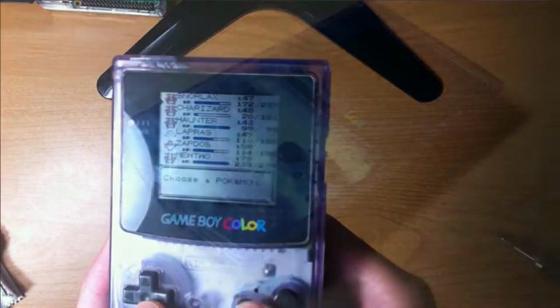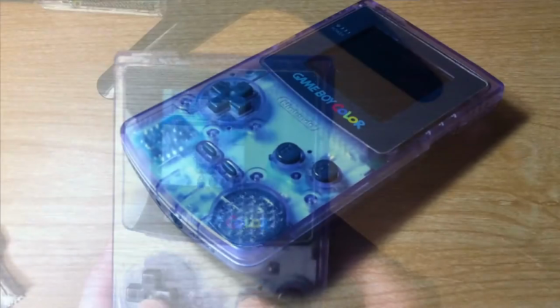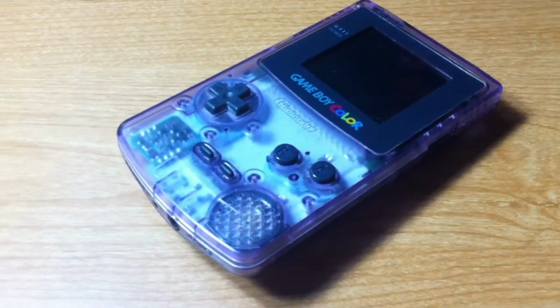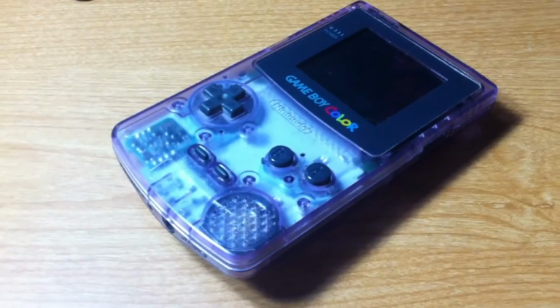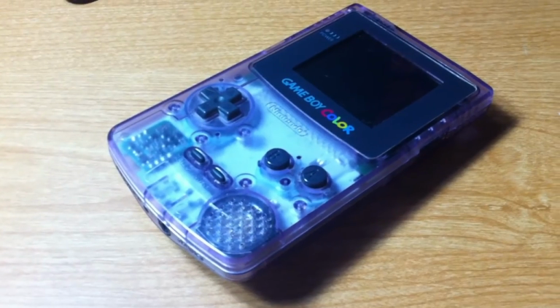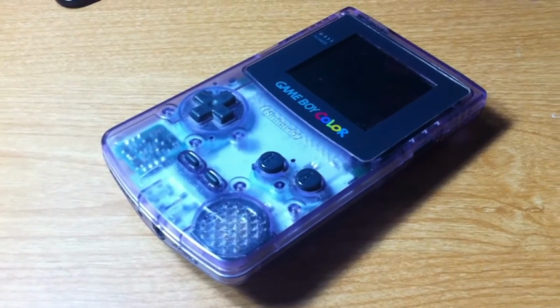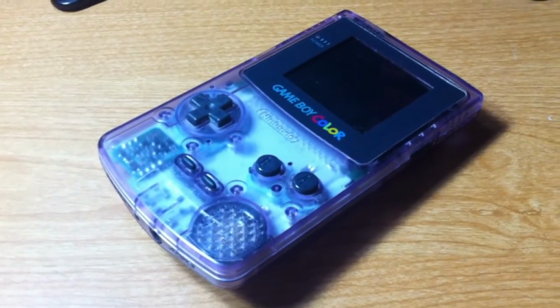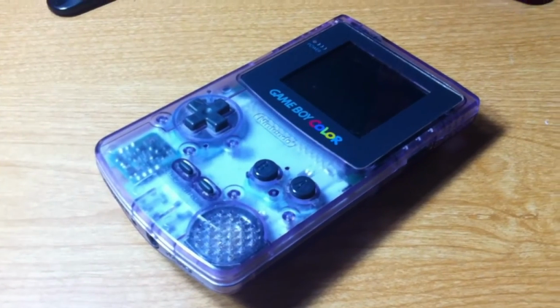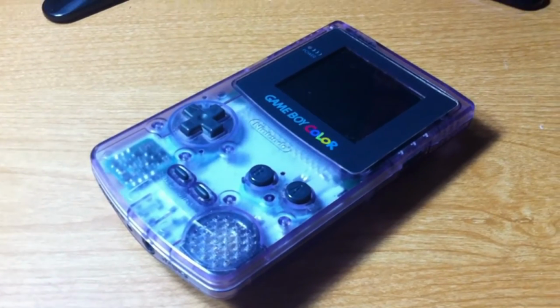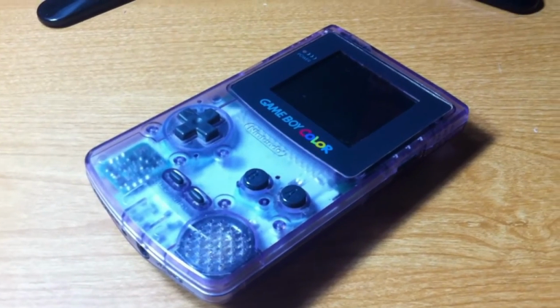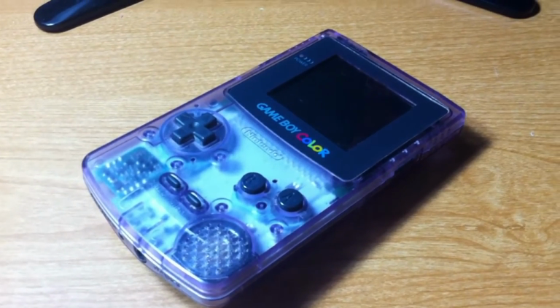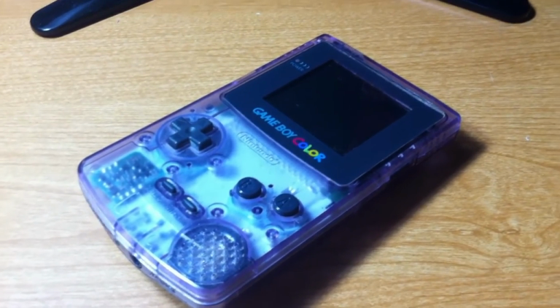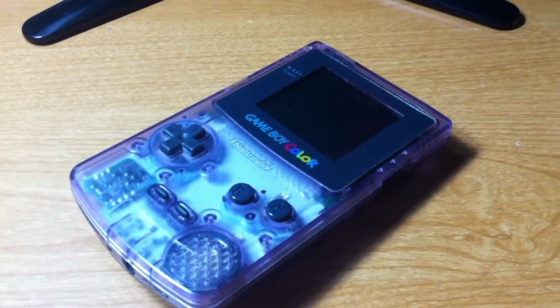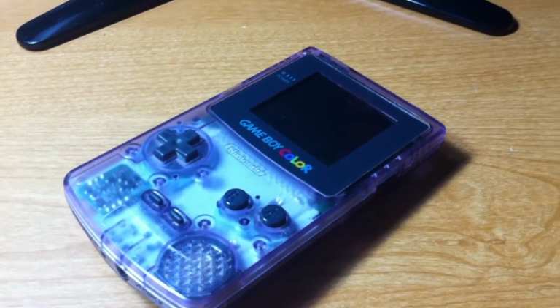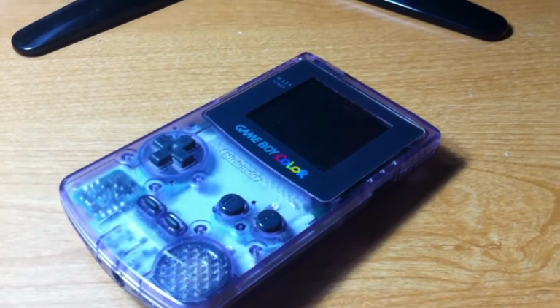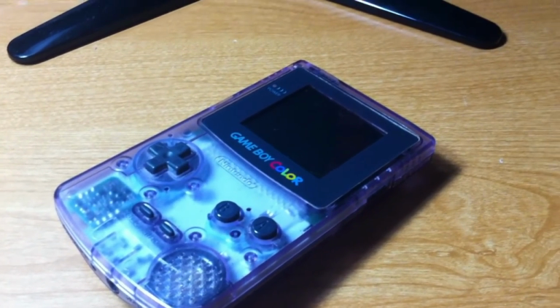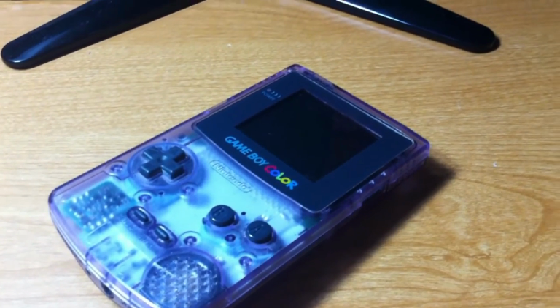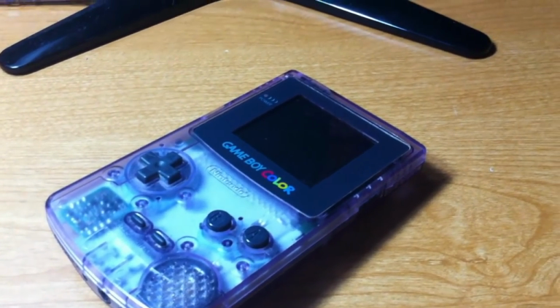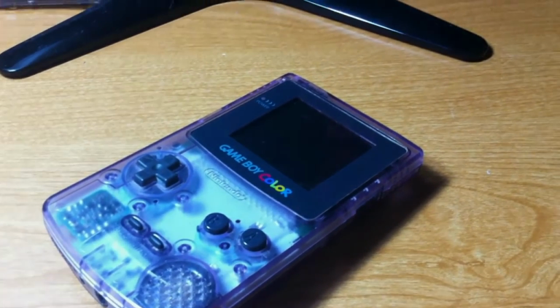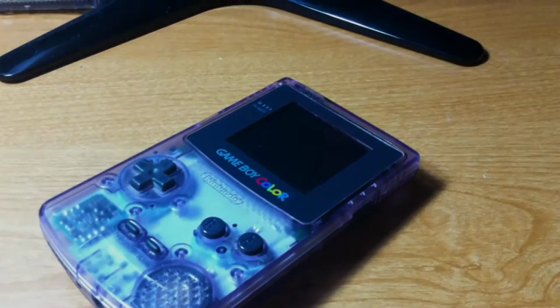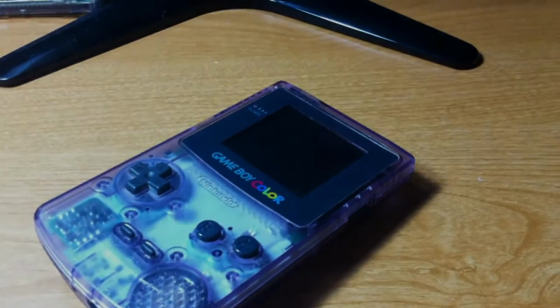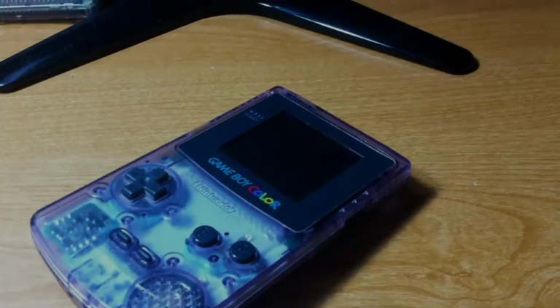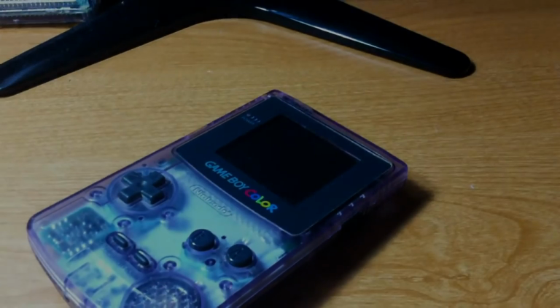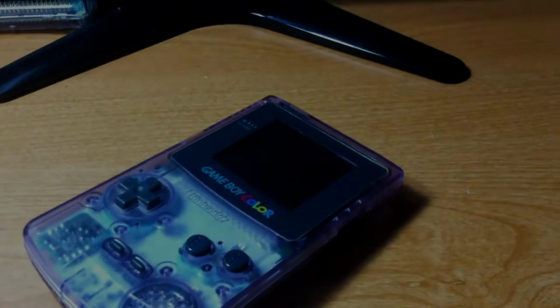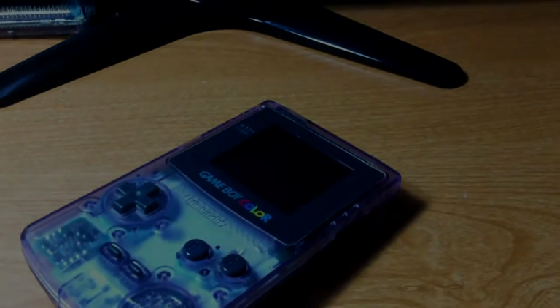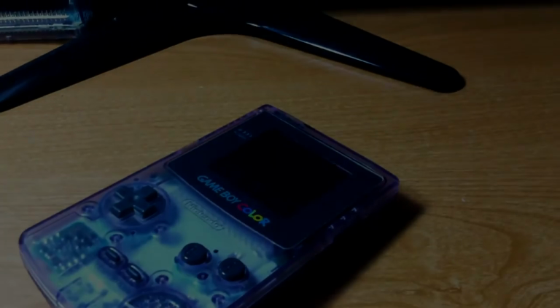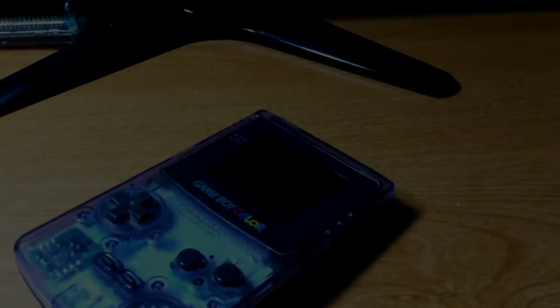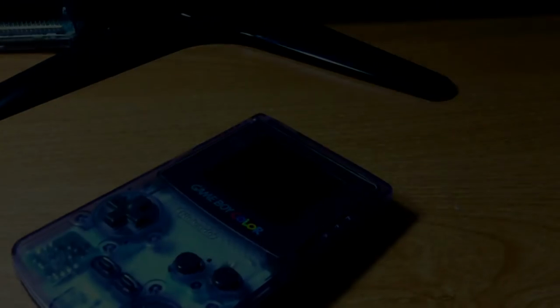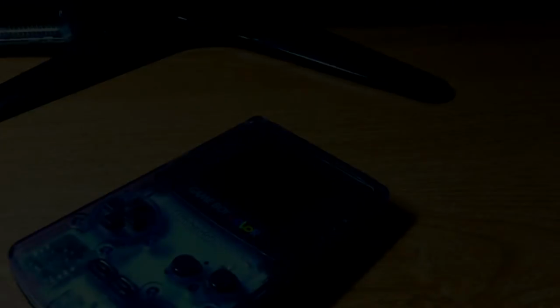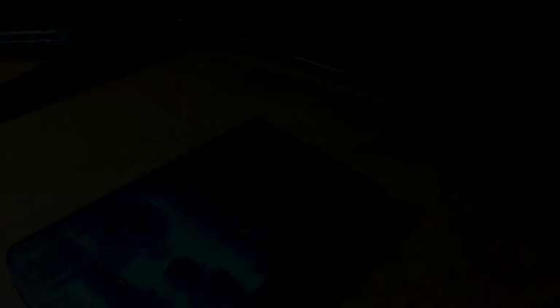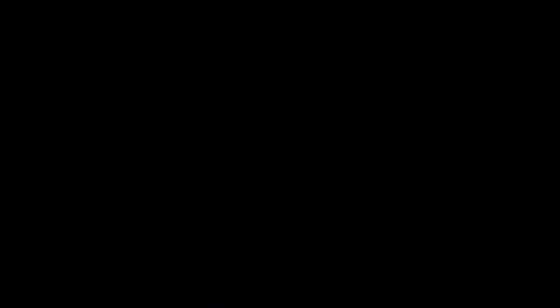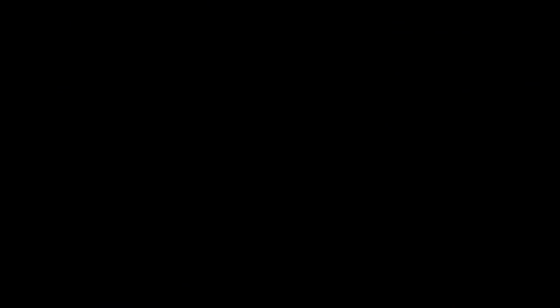There you have it, a complete teardown of the Game Boy Color. That's all I have for today, and I'll see you guys next time.